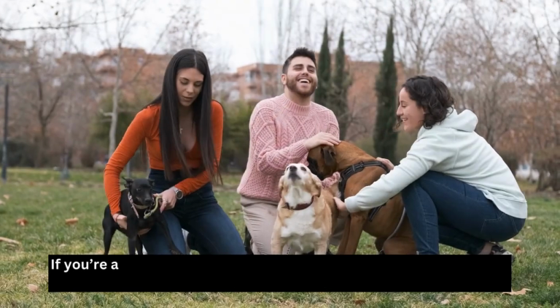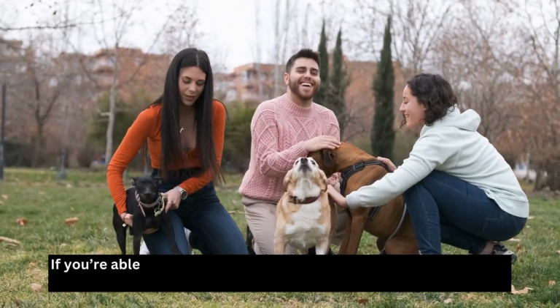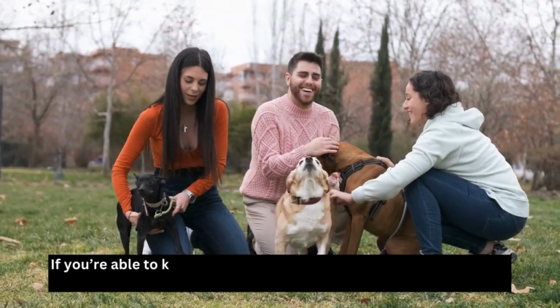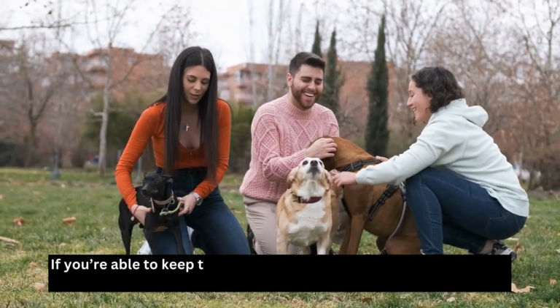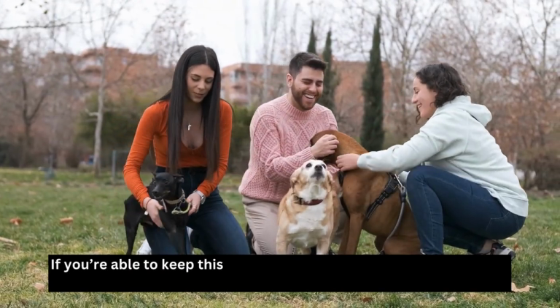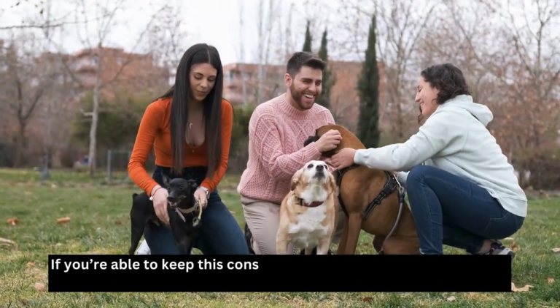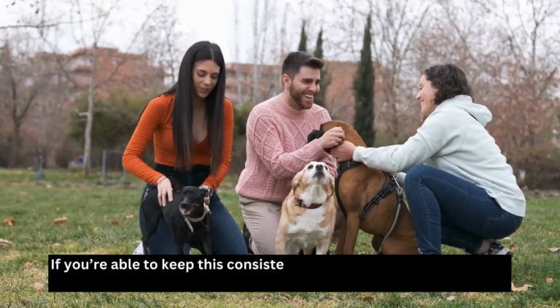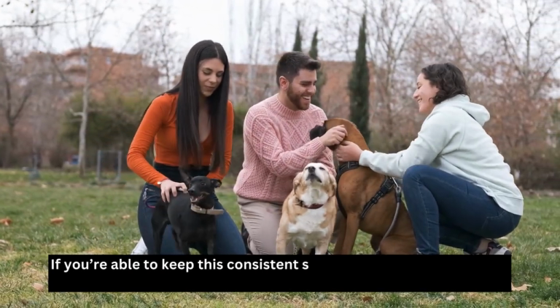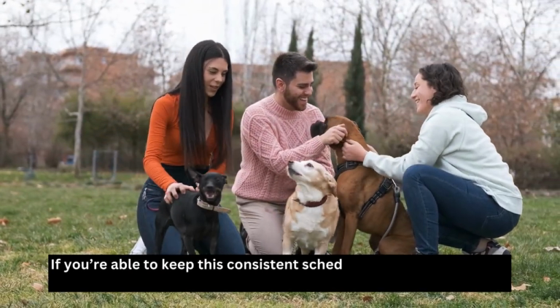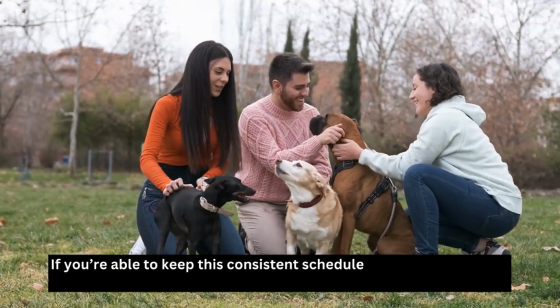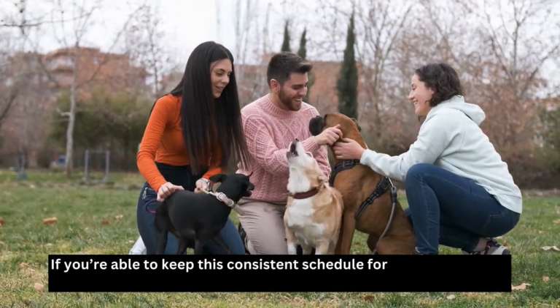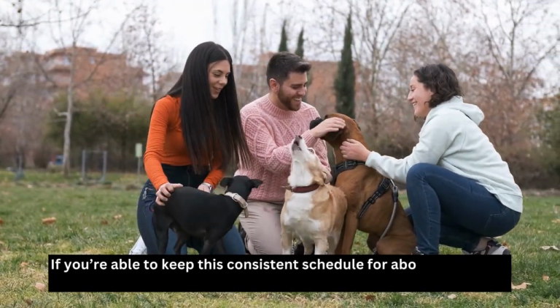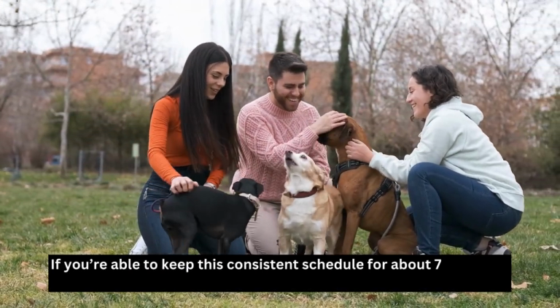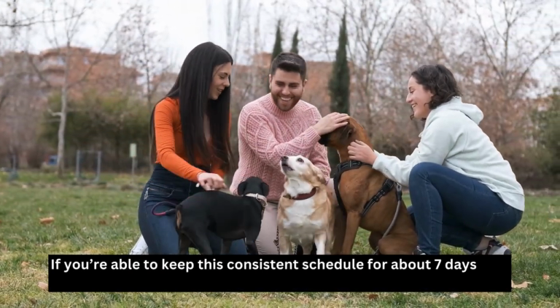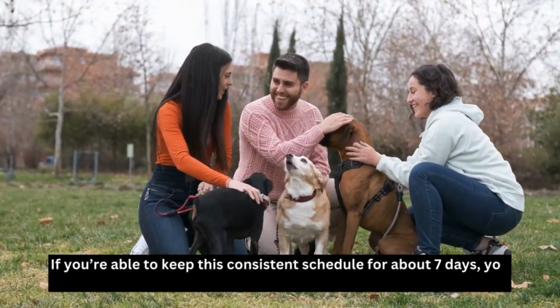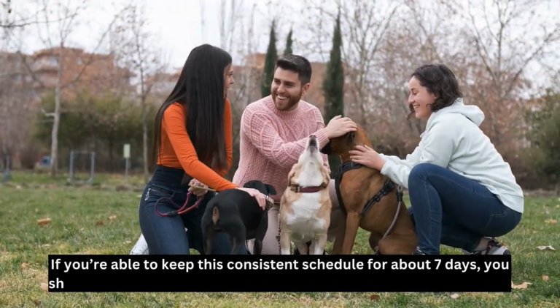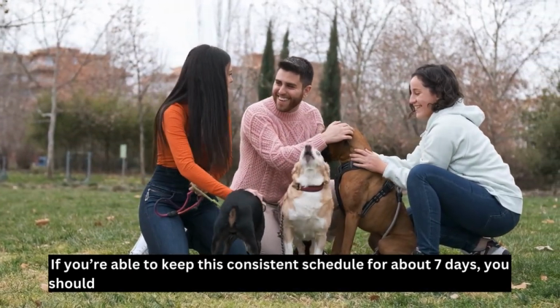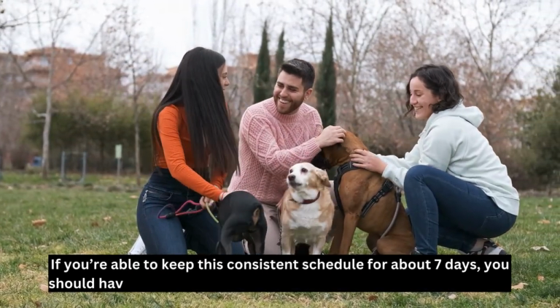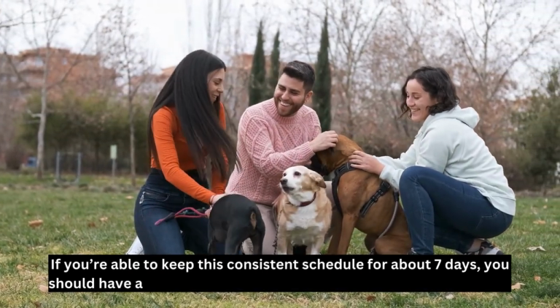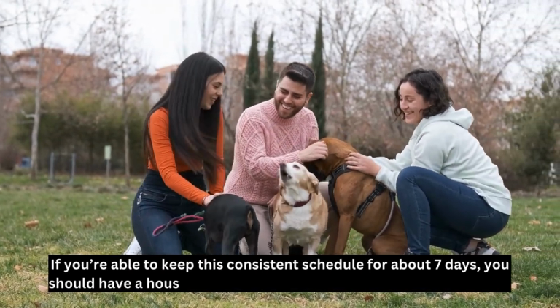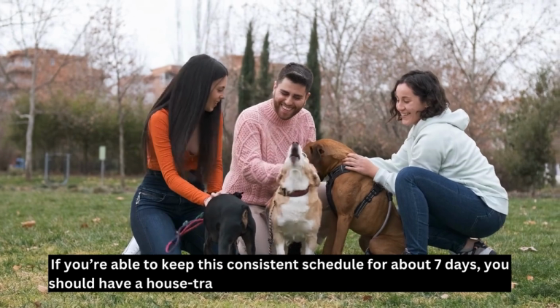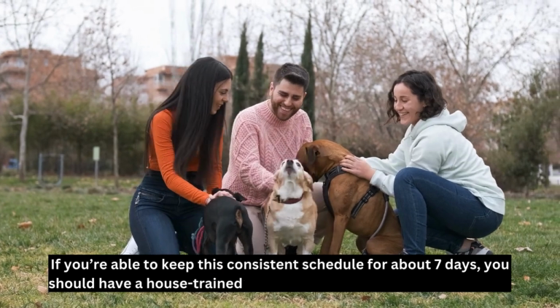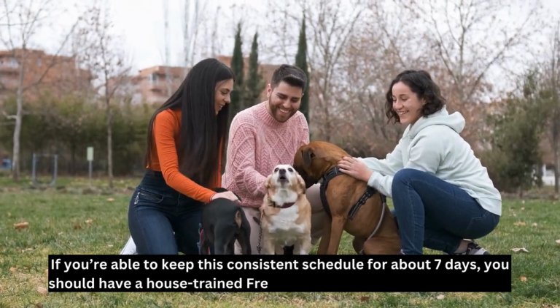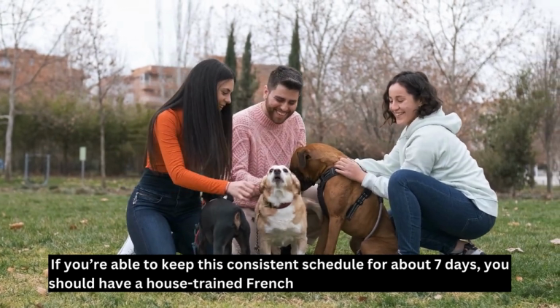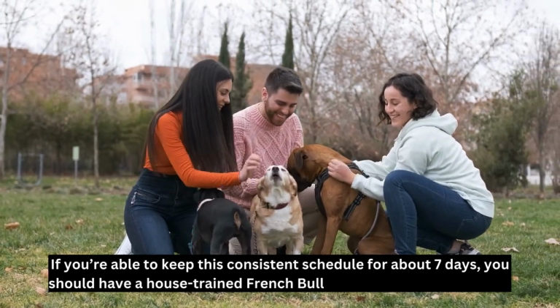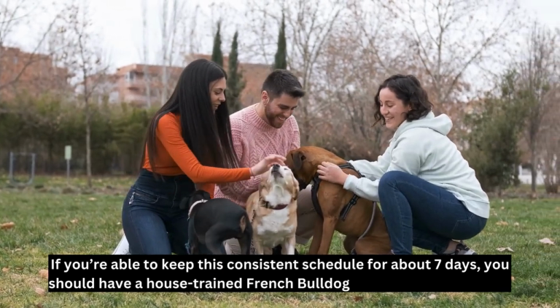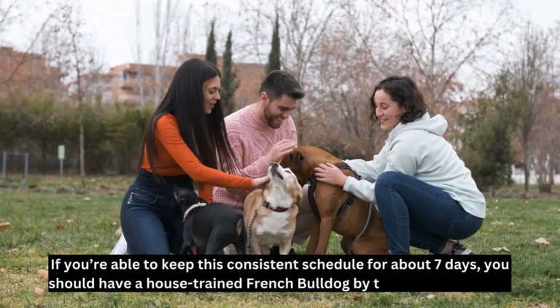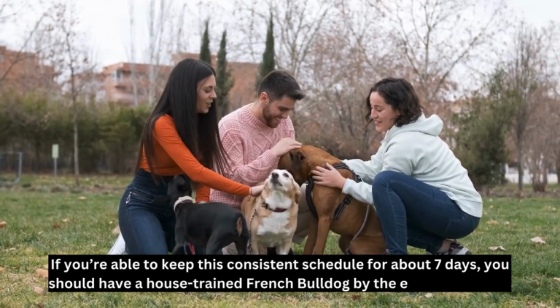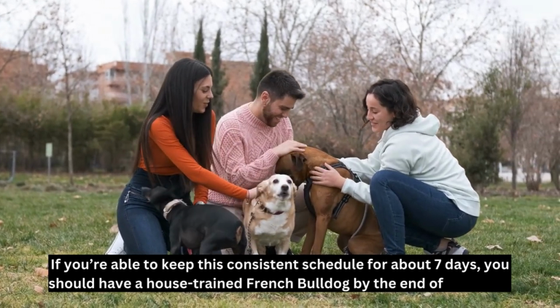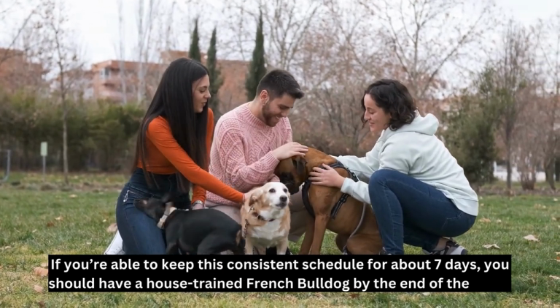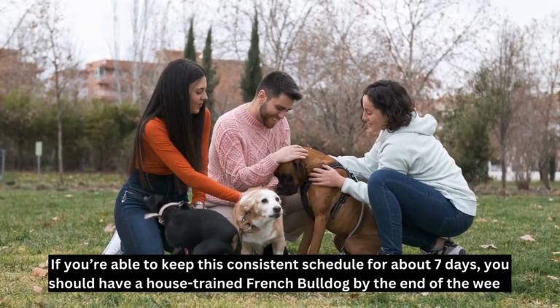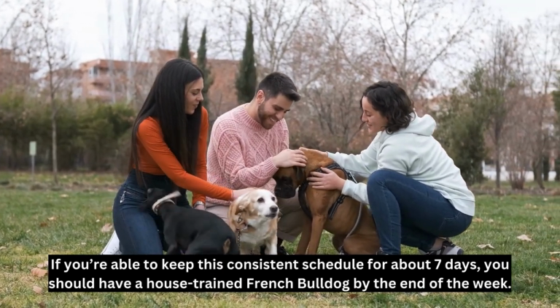If you're able to keep this consistent schedule for about 7 days, you should have a house-trained French bulldog by the end of the week.